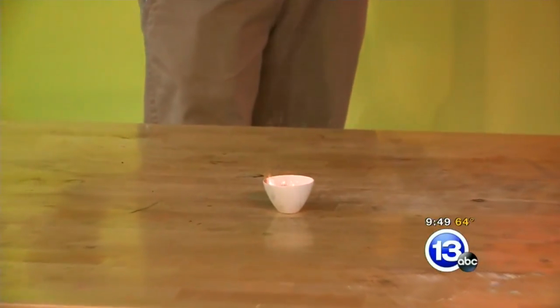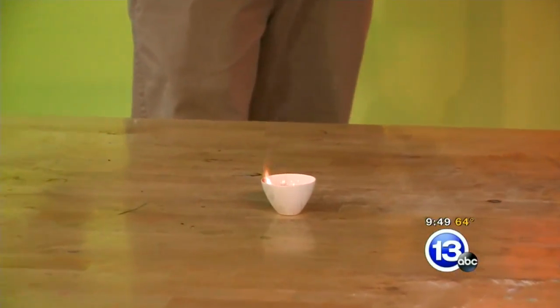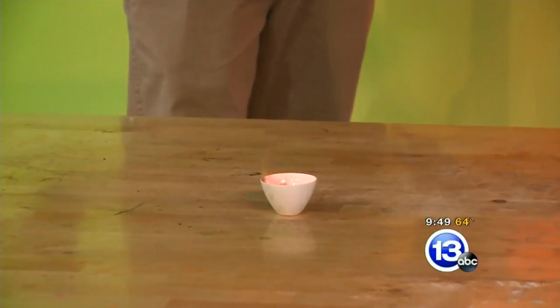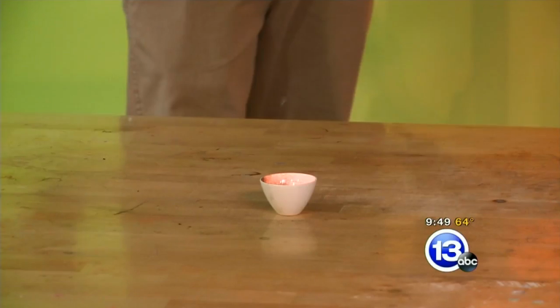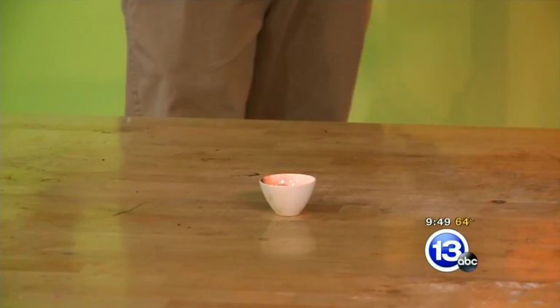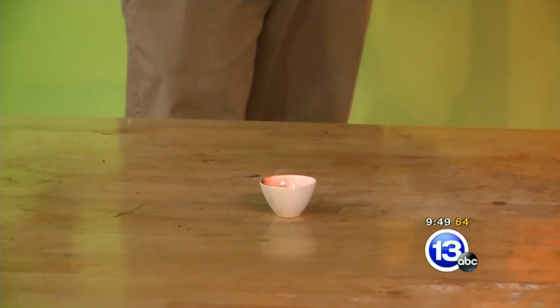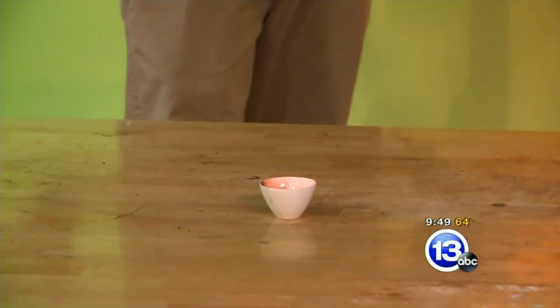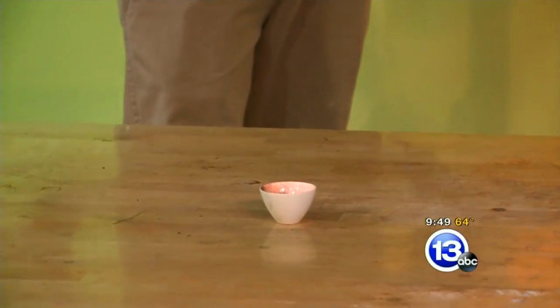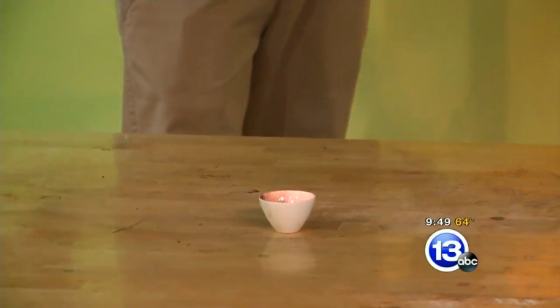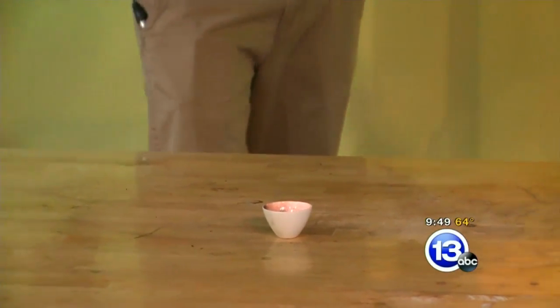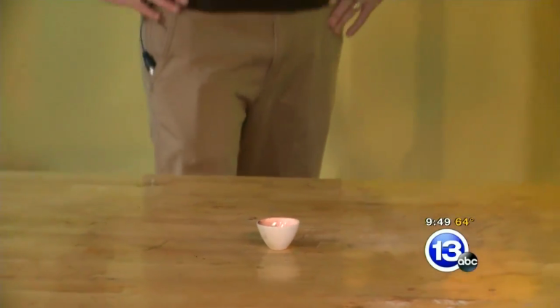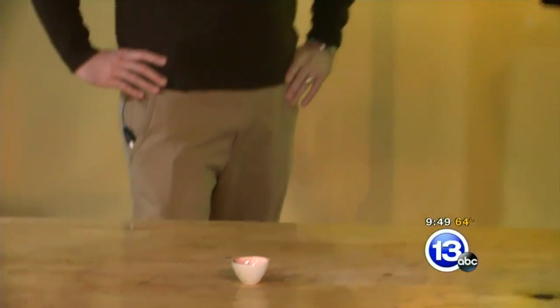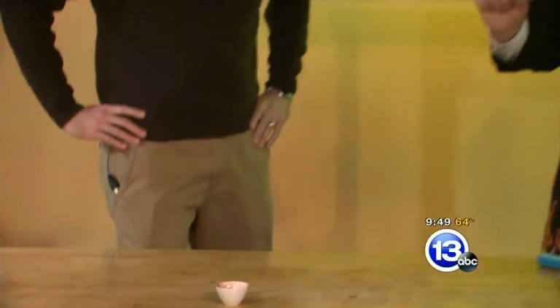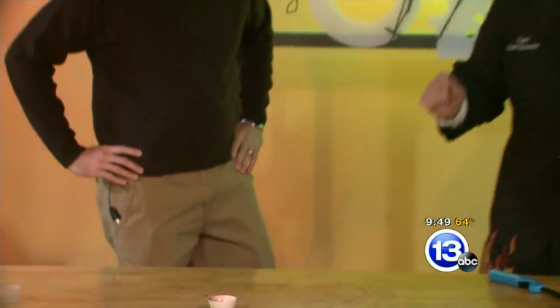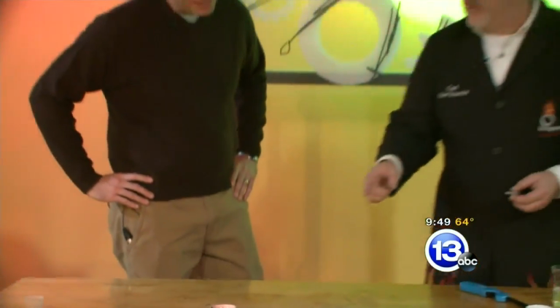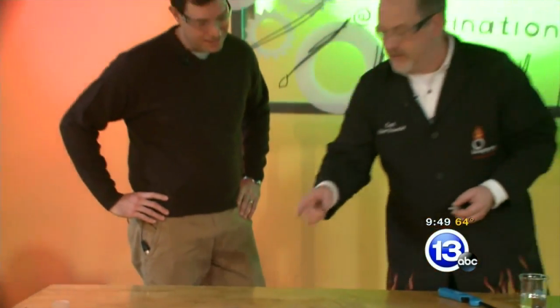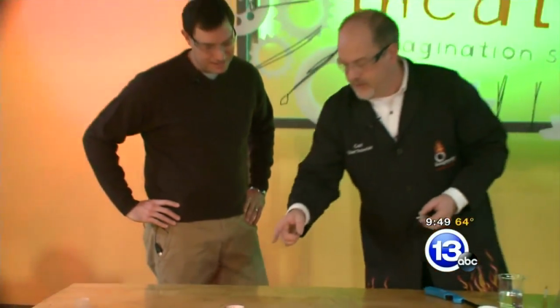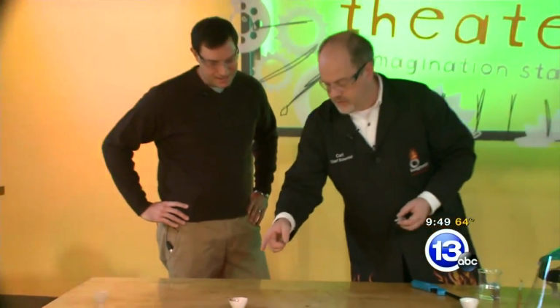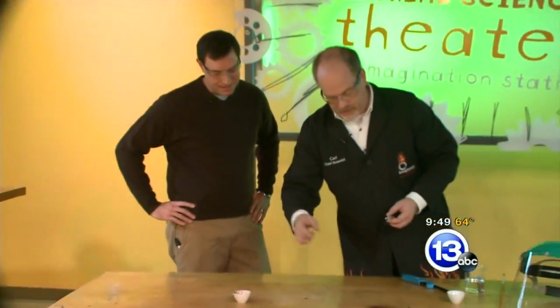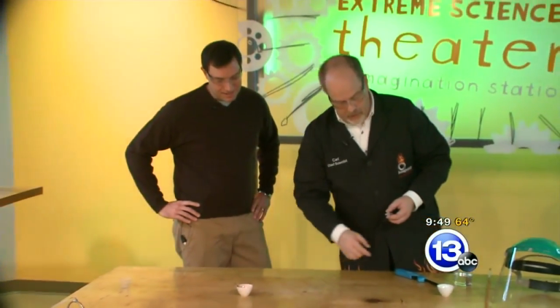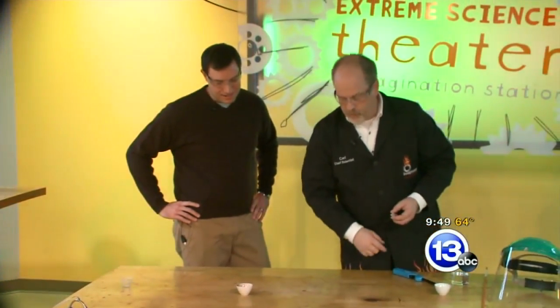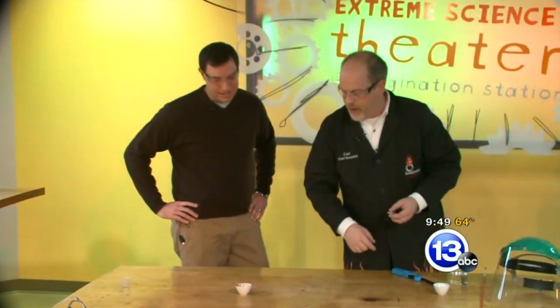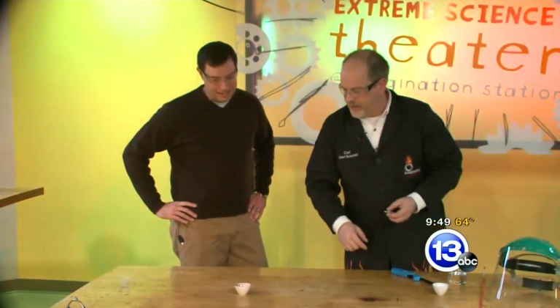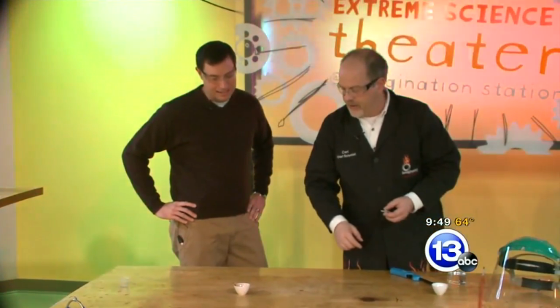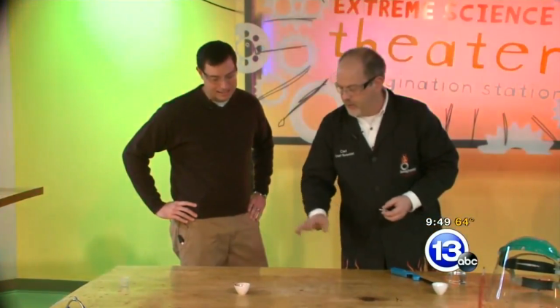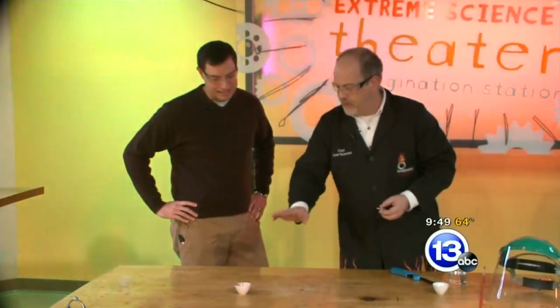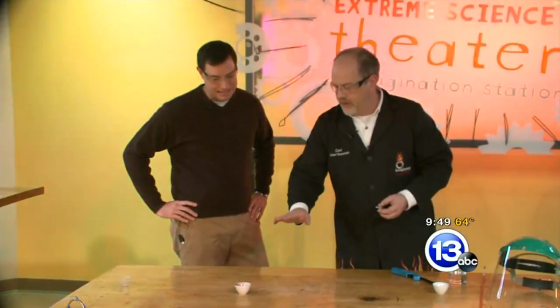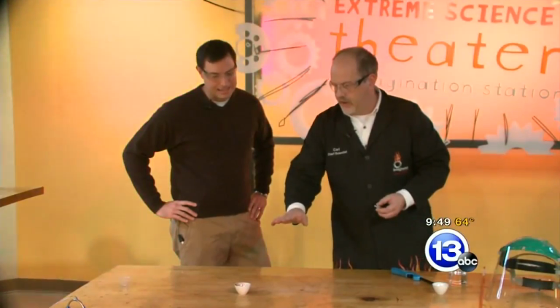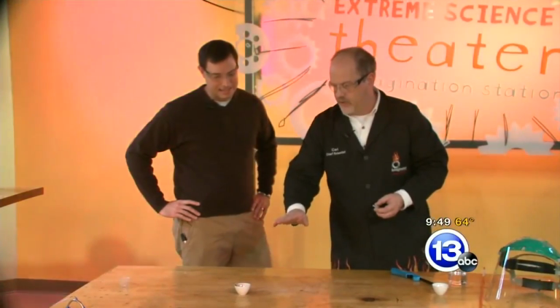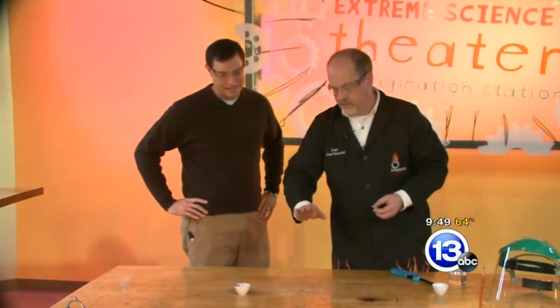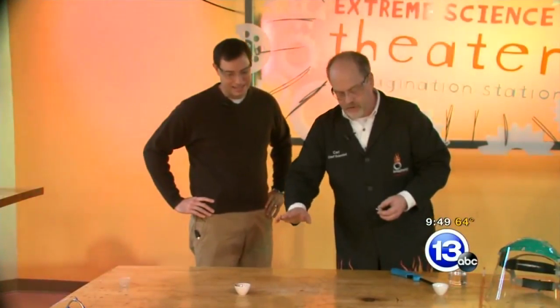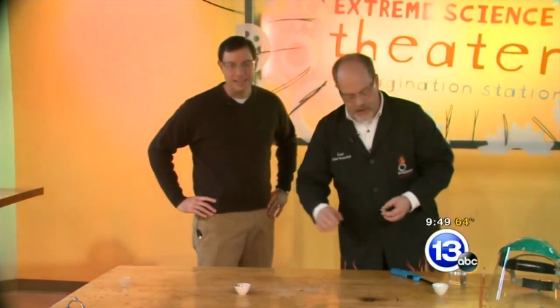And we get this beautiful purple flame from the potassium in the potassium permanganate. You can see it's just glowing red hot inside there. We don't want to touch that crucible — it's very, very hot.